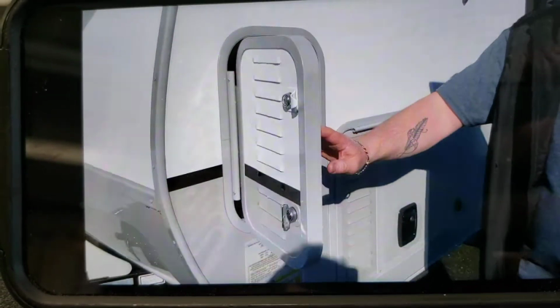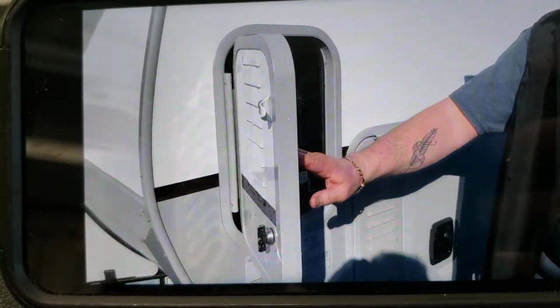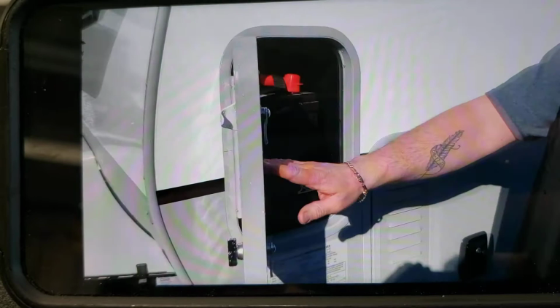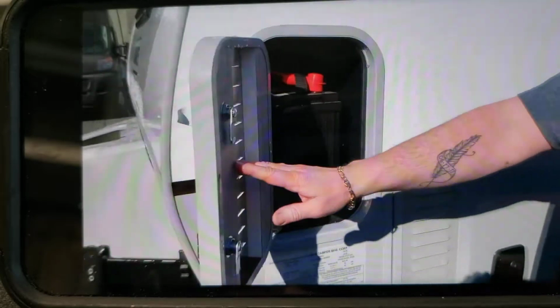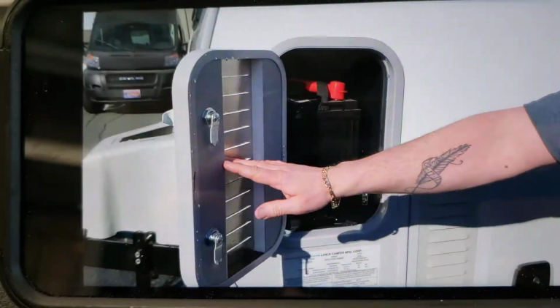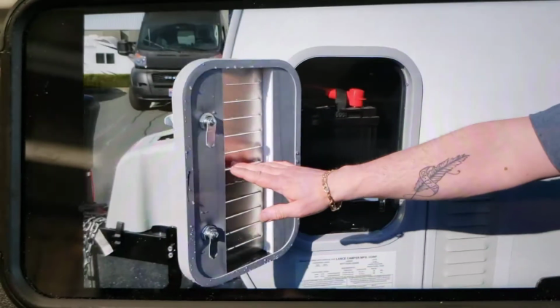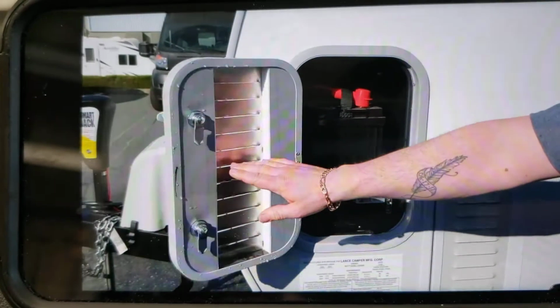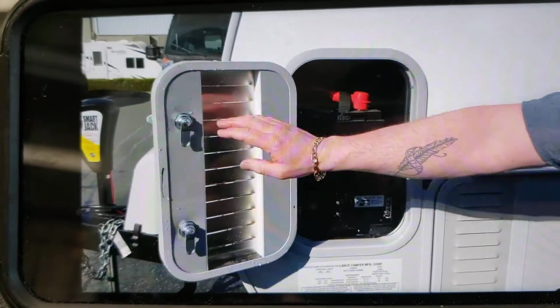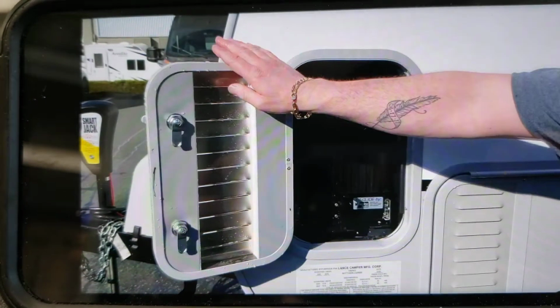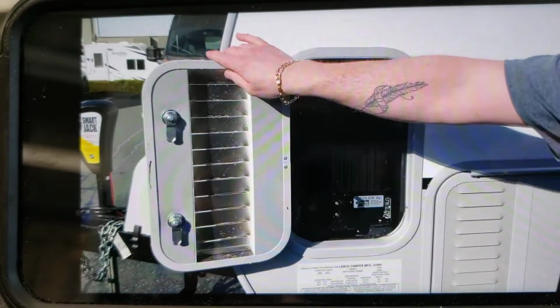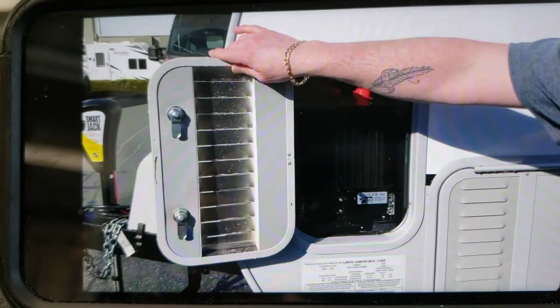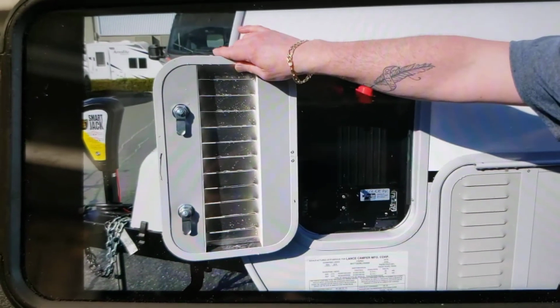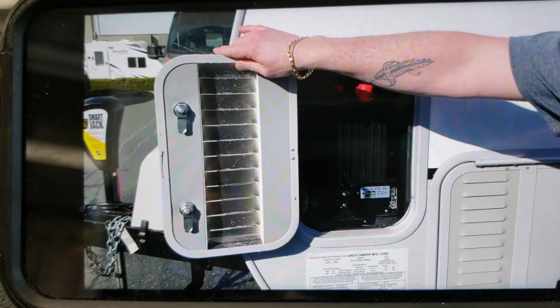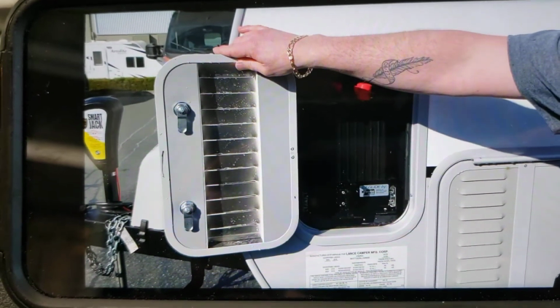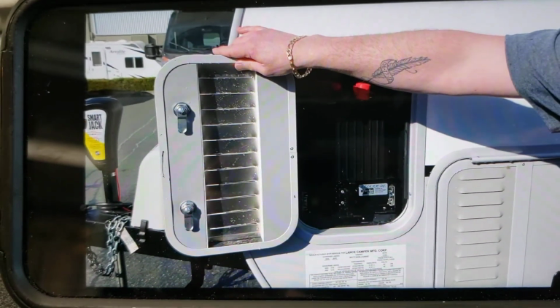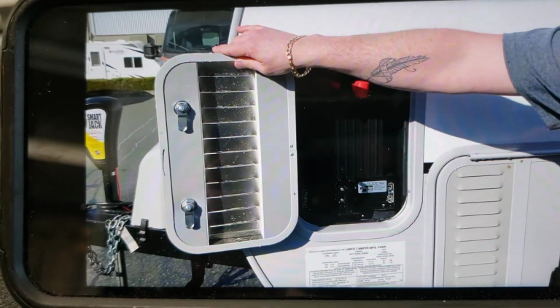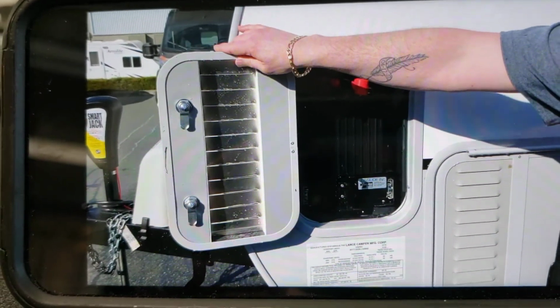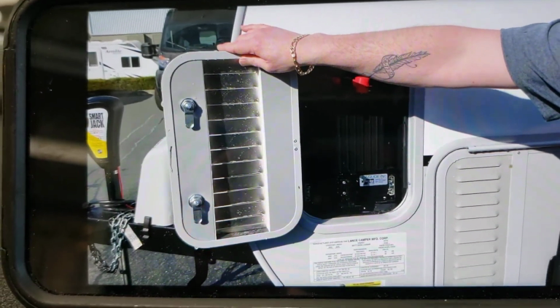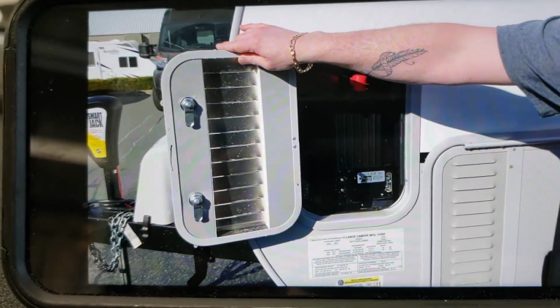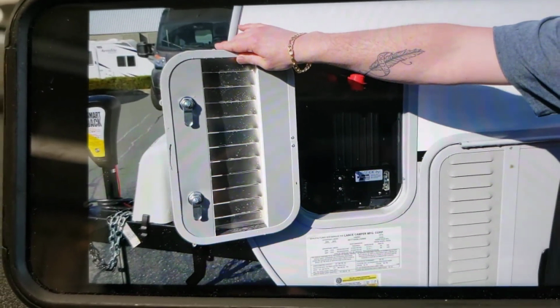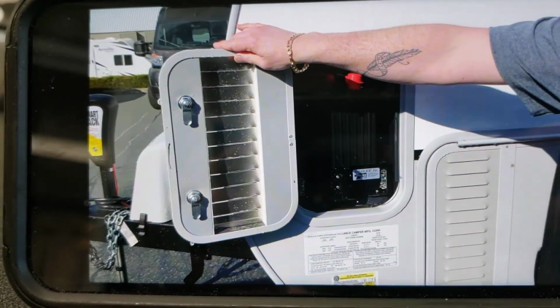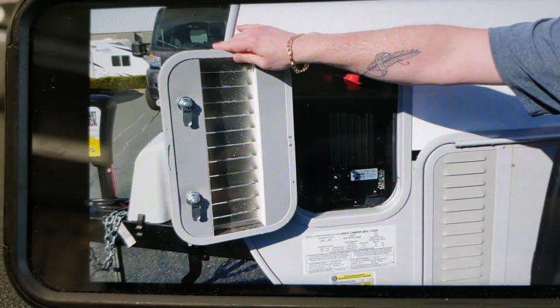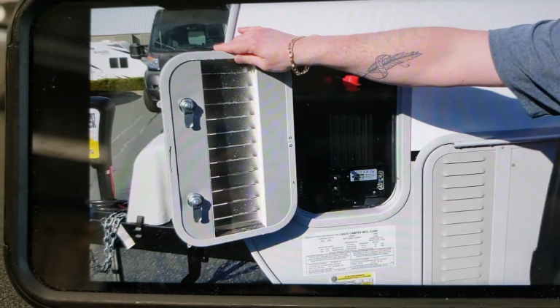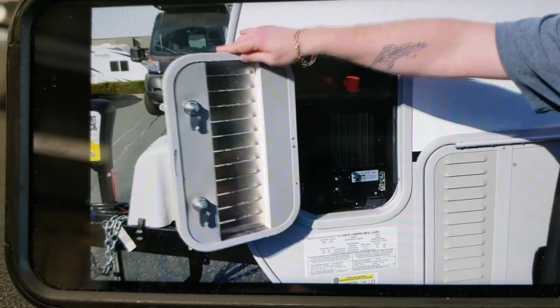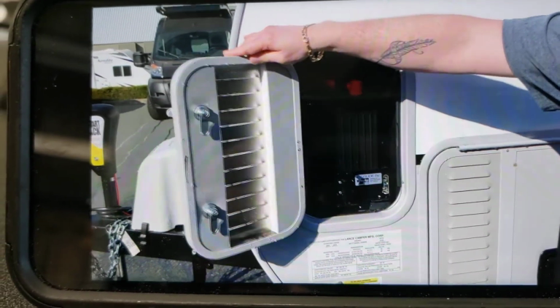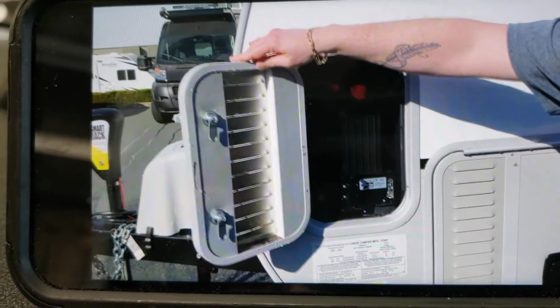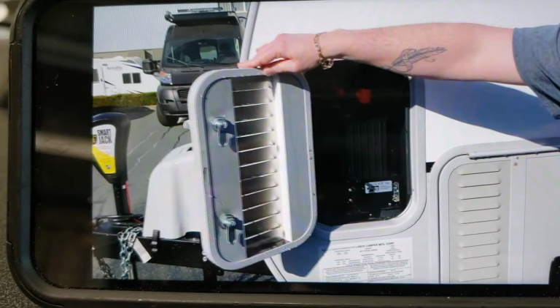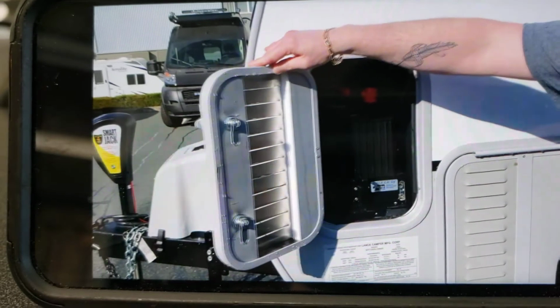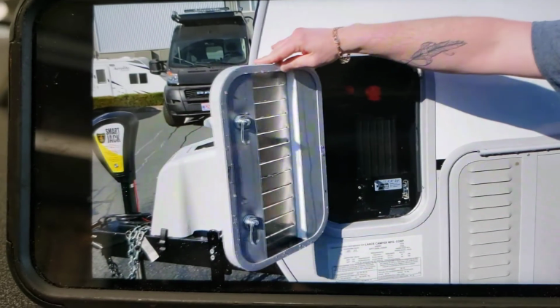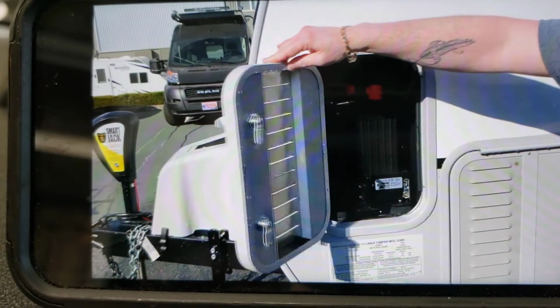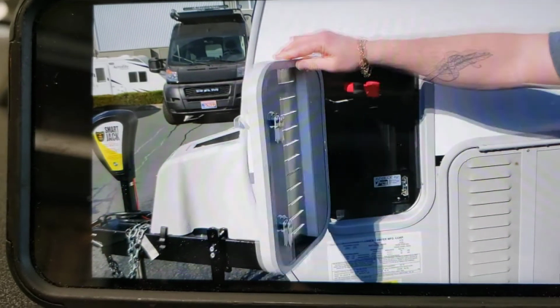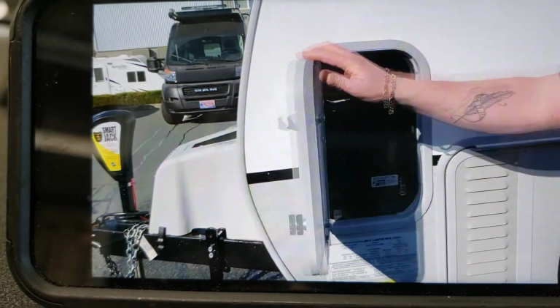This is just your battery compartment. Really nothing for you to do in here.